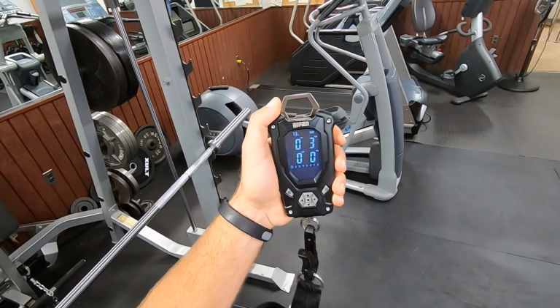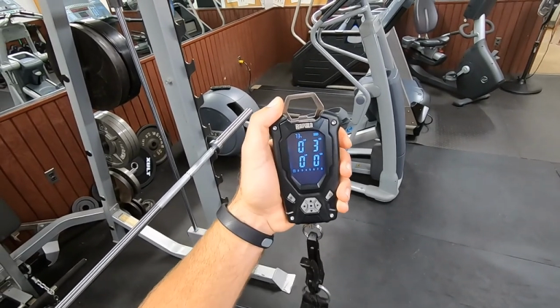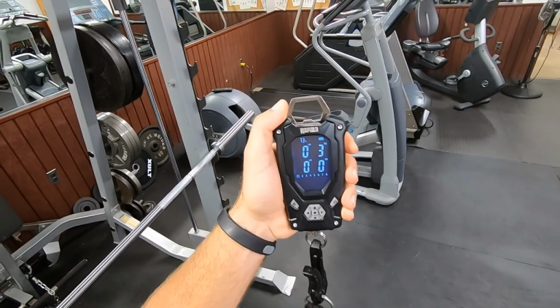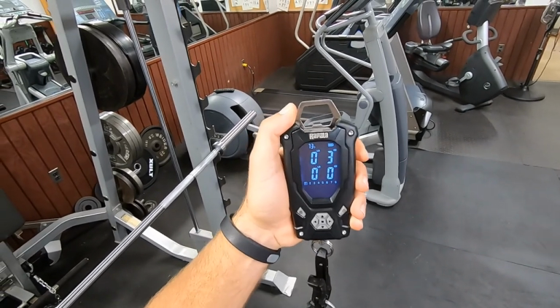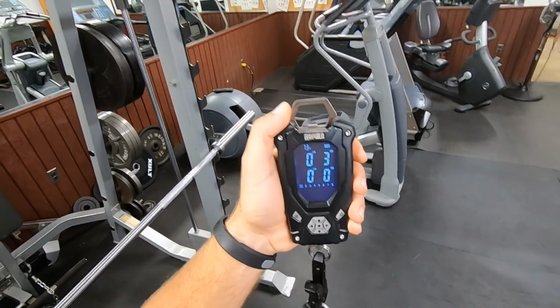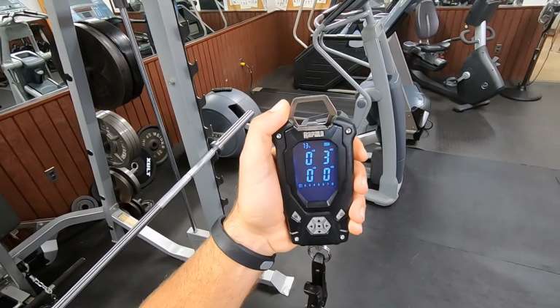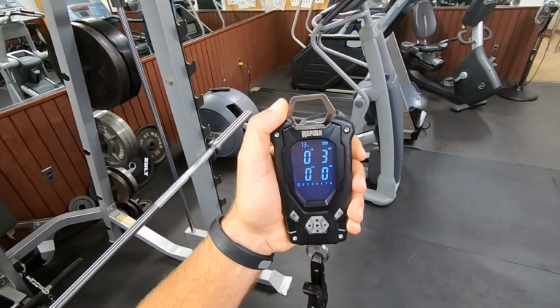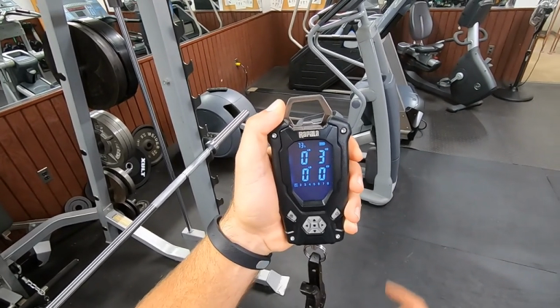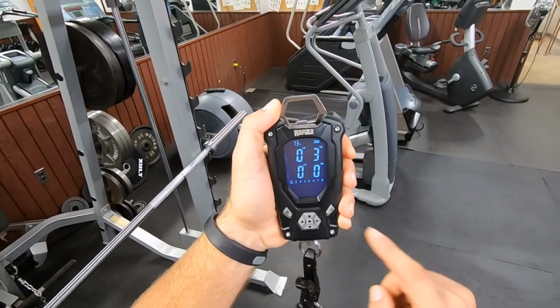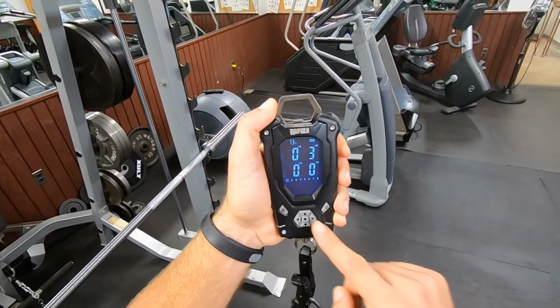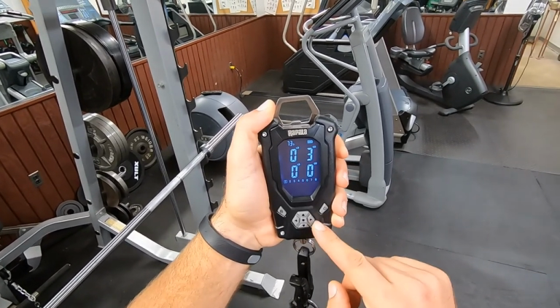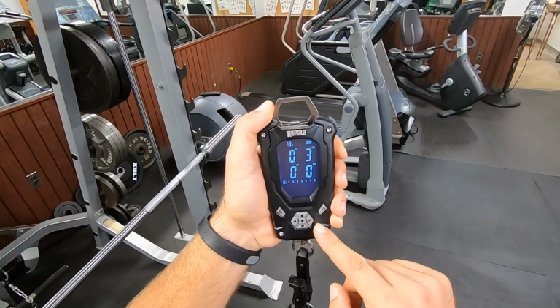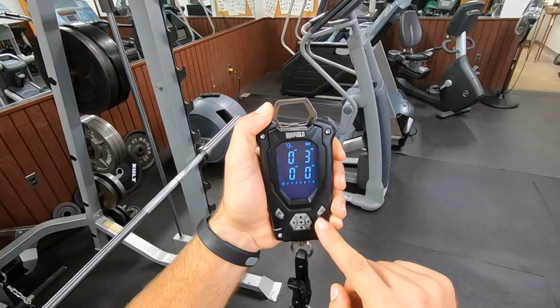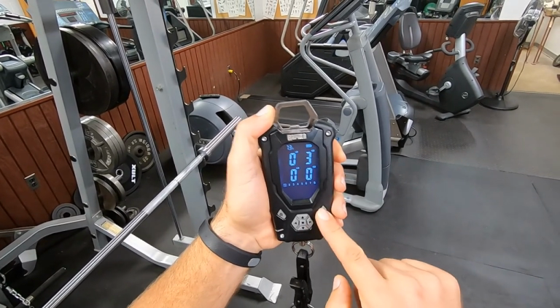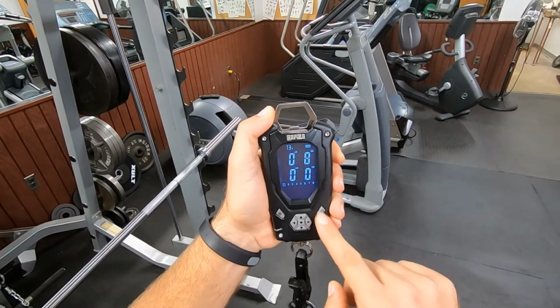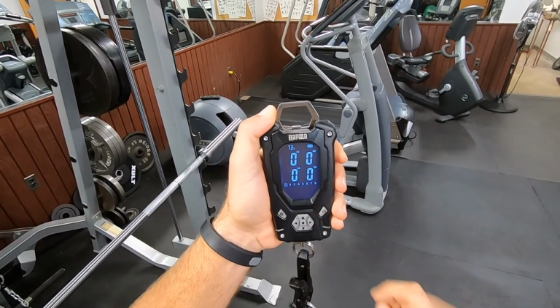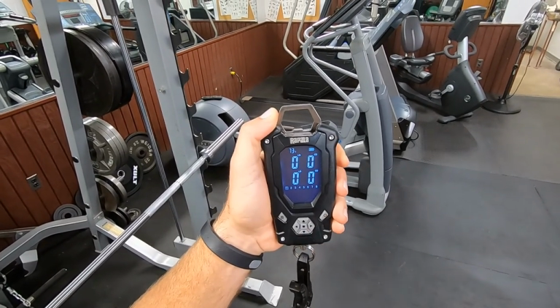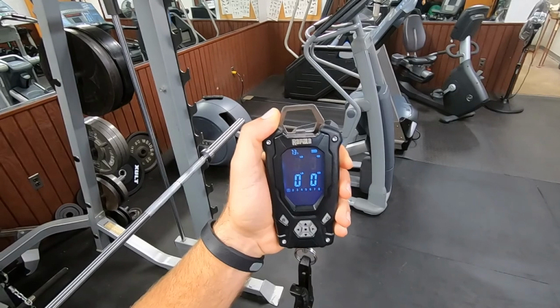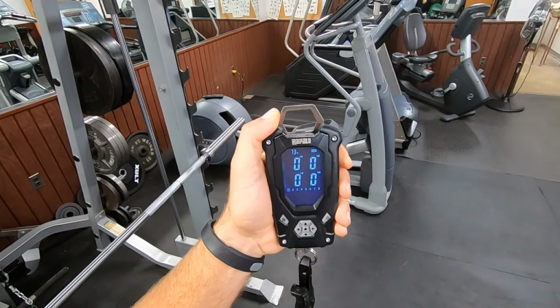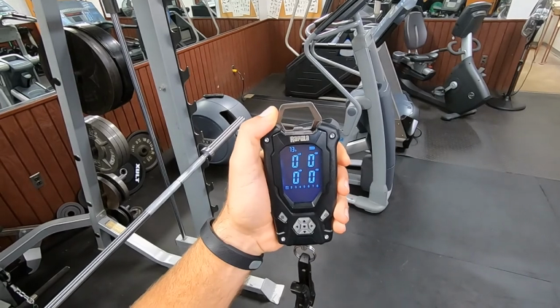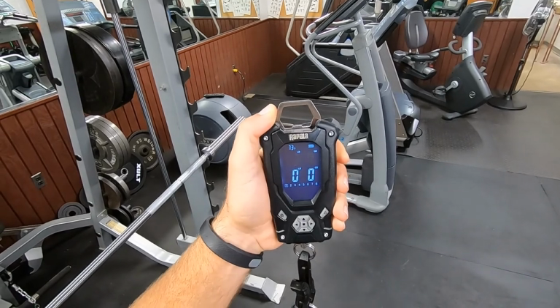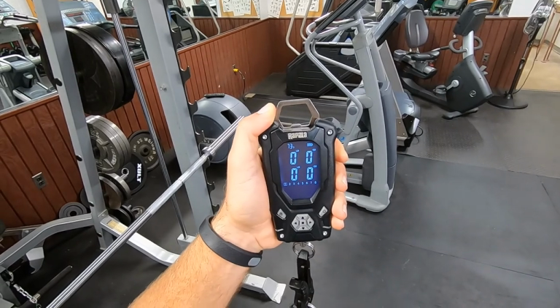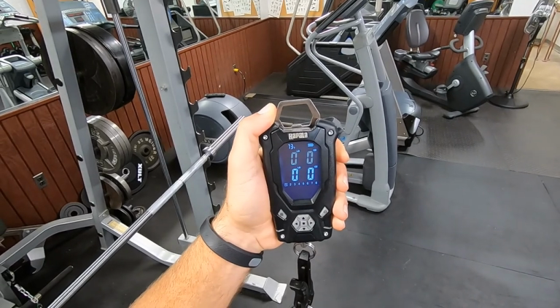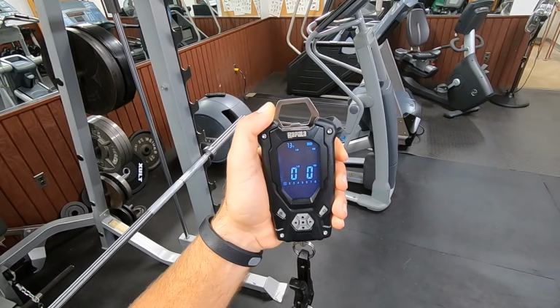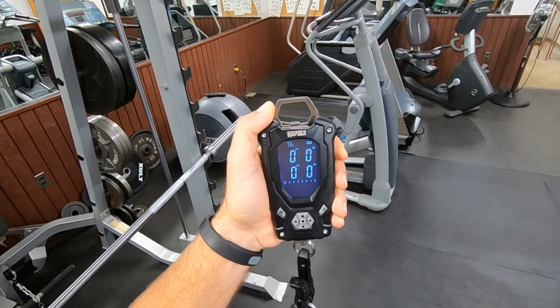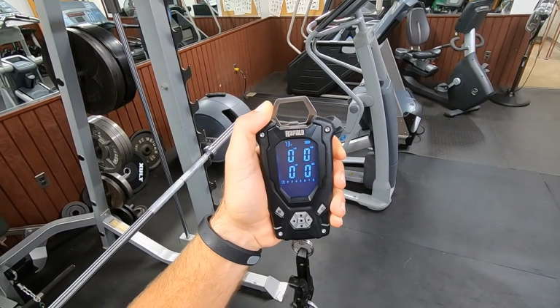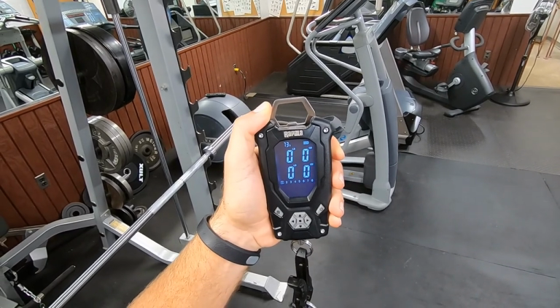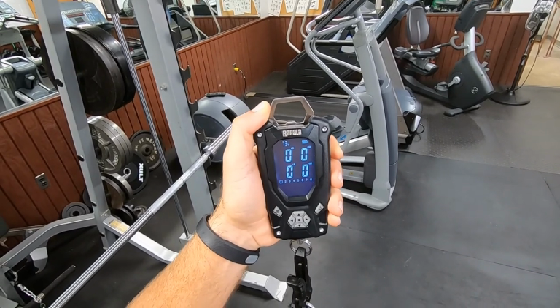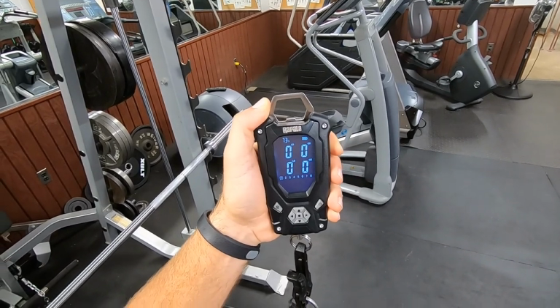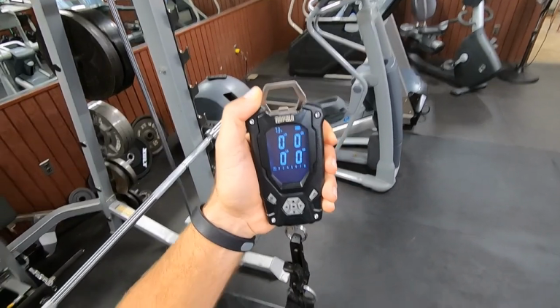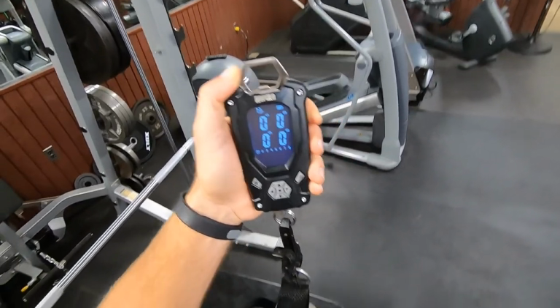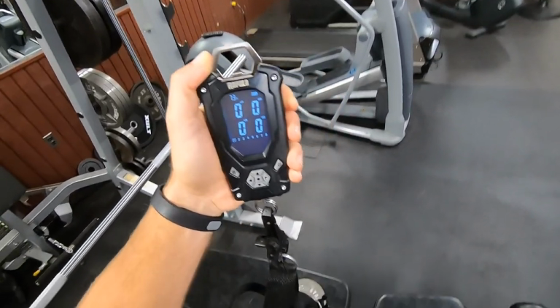My fish bucket here weighs three ounces, so let's get the tare weight and zero that out. Perfect.